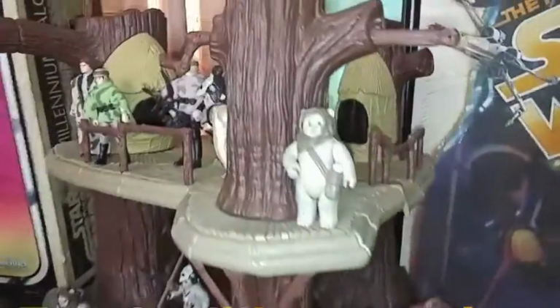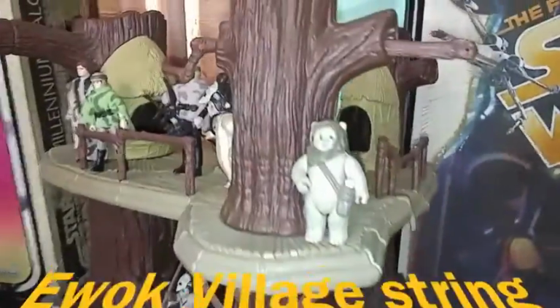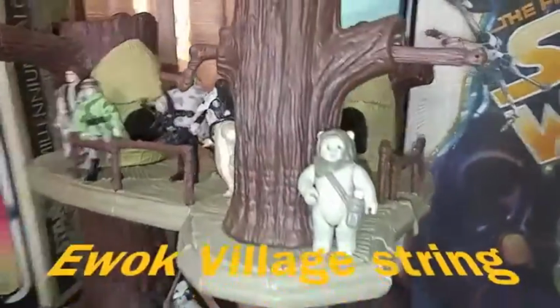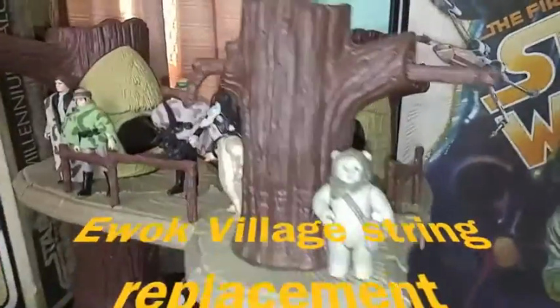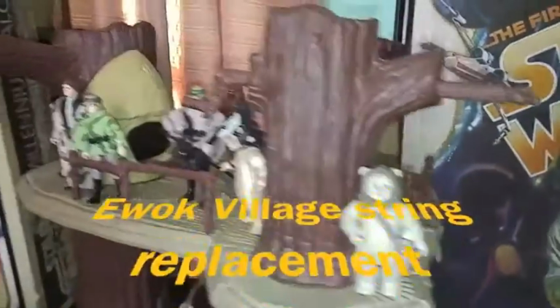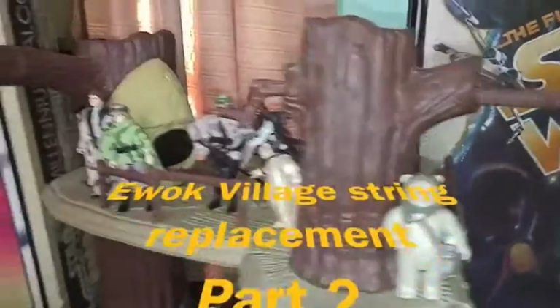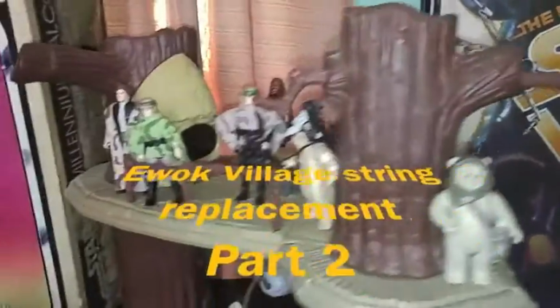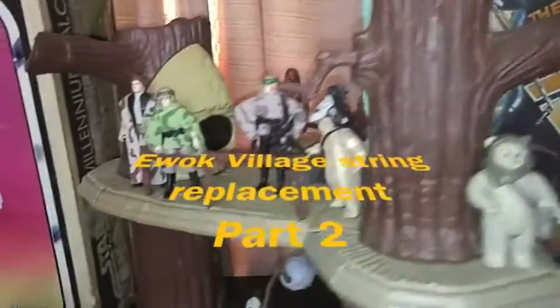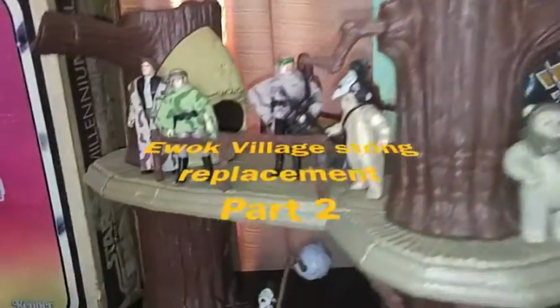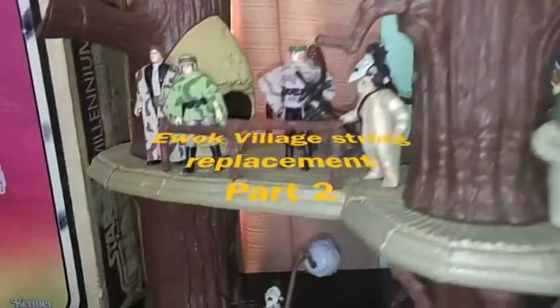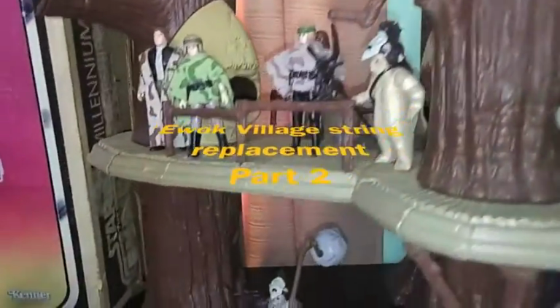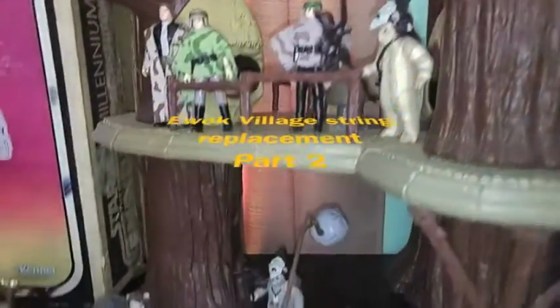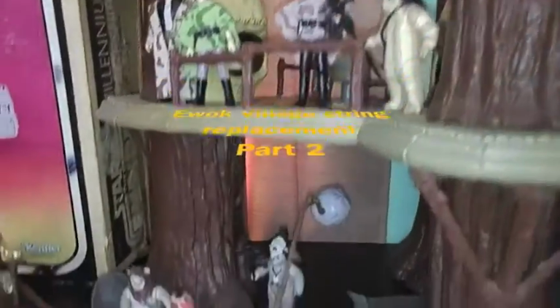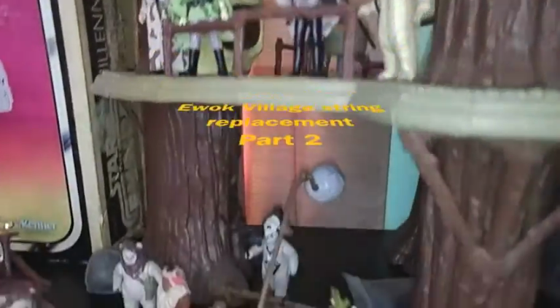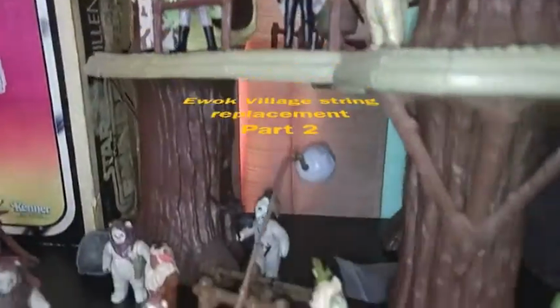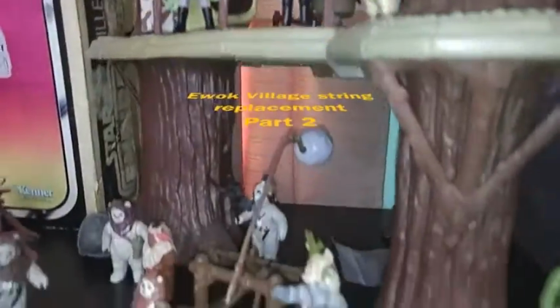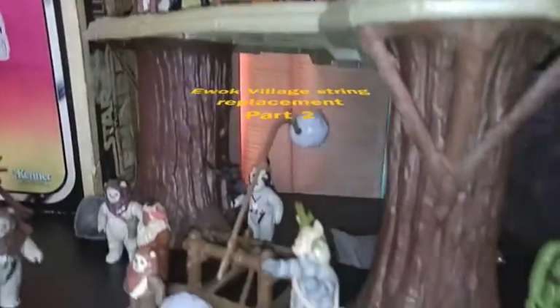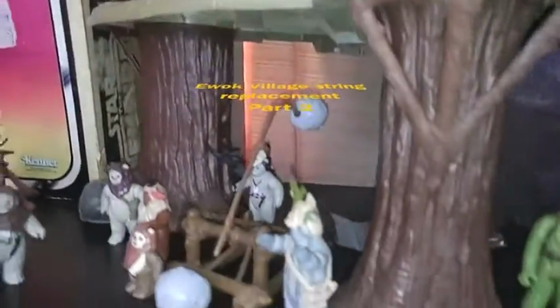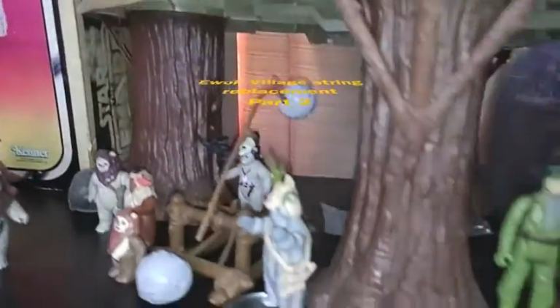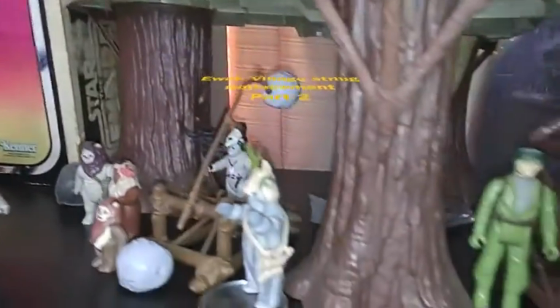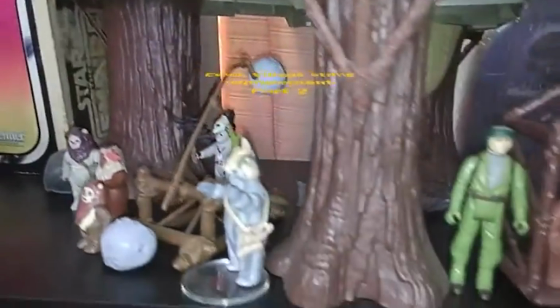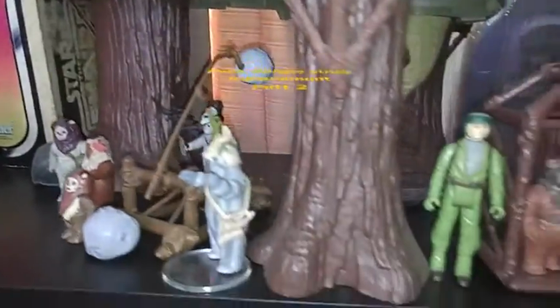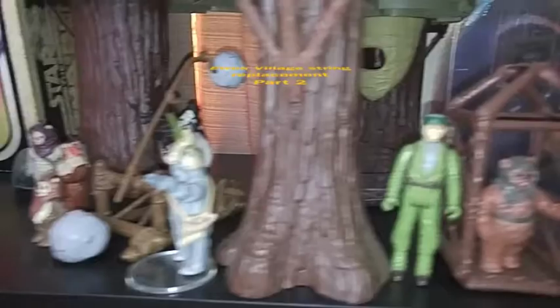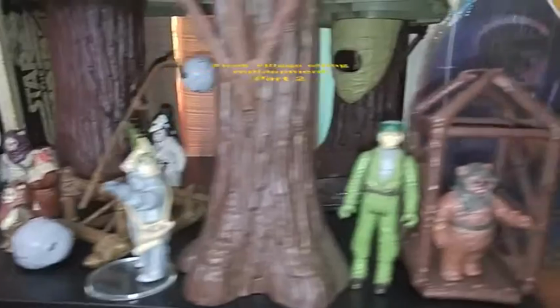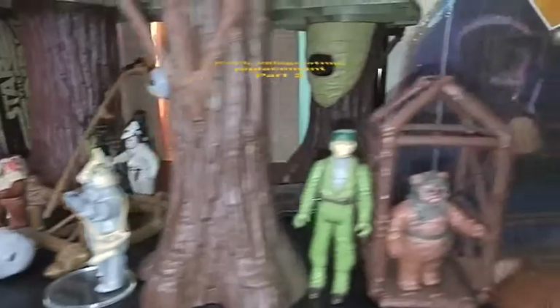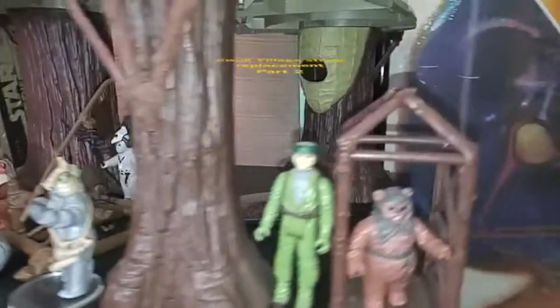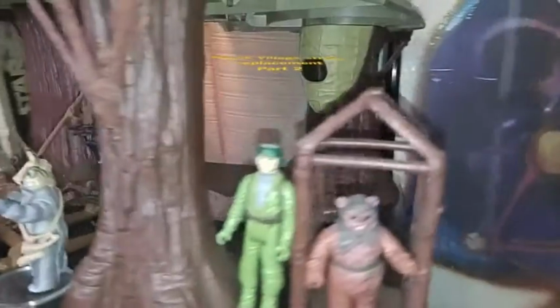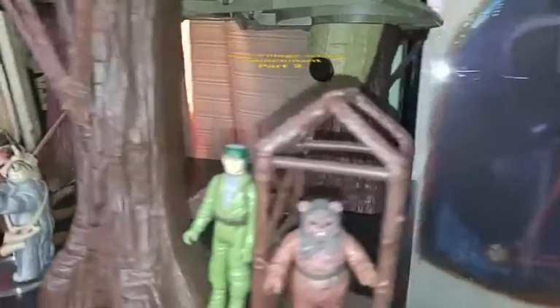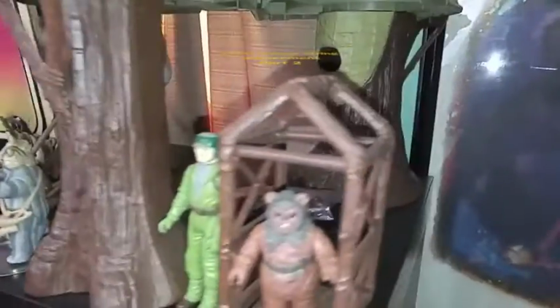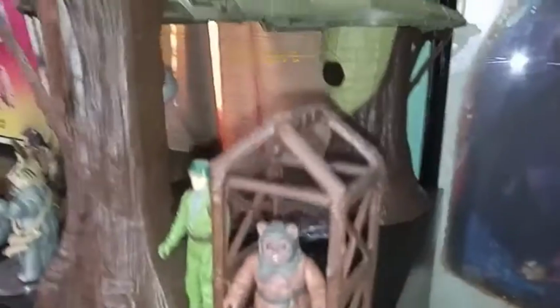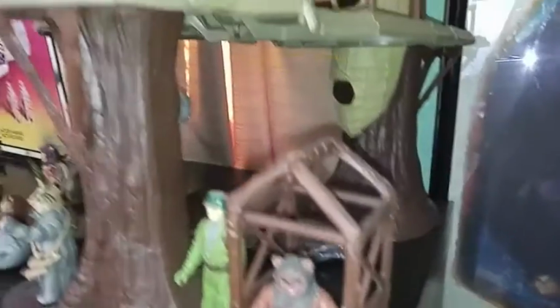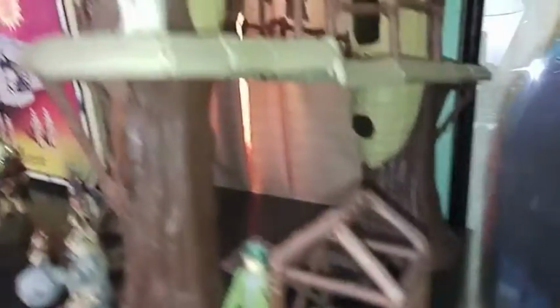Ewok Village playset from the Star Wars Return of the Jedi Collection. Action figures sold separately. New from Kenner.